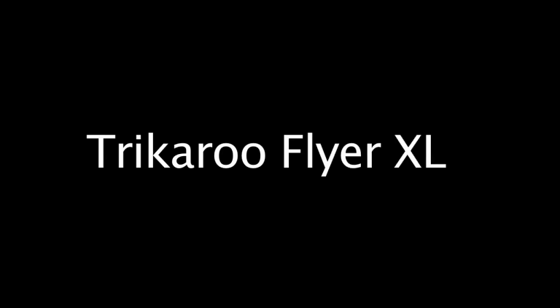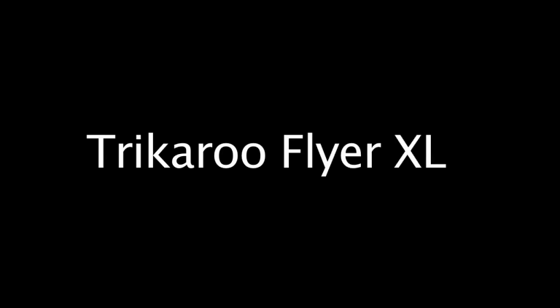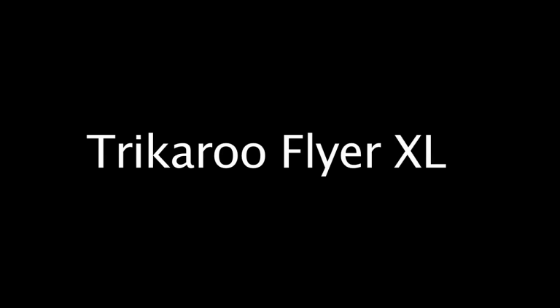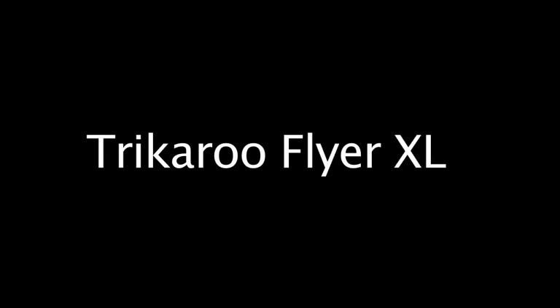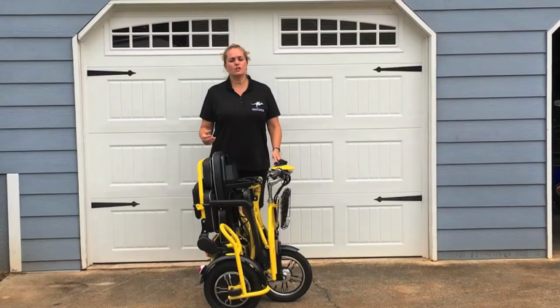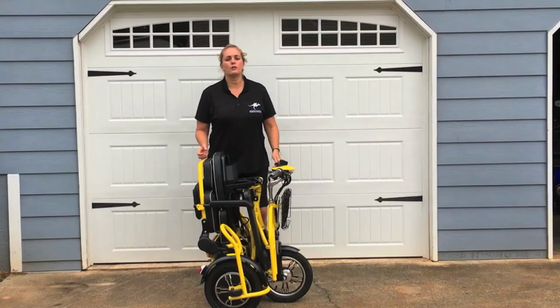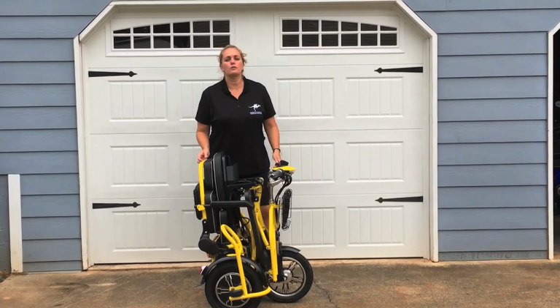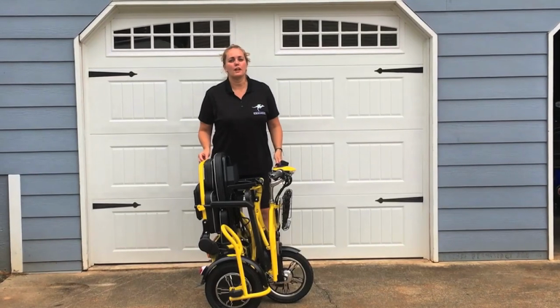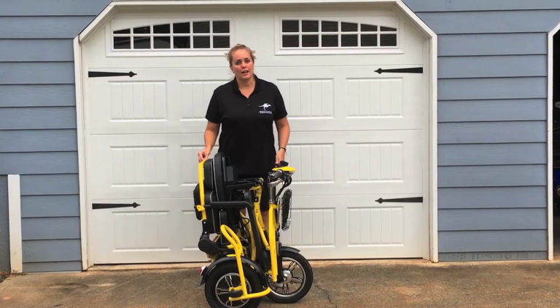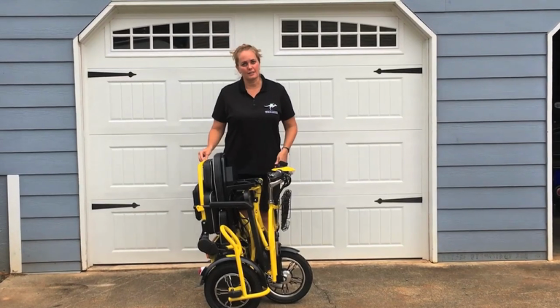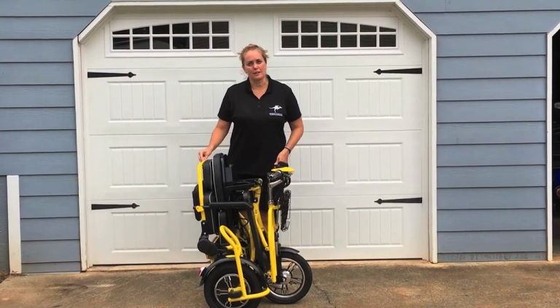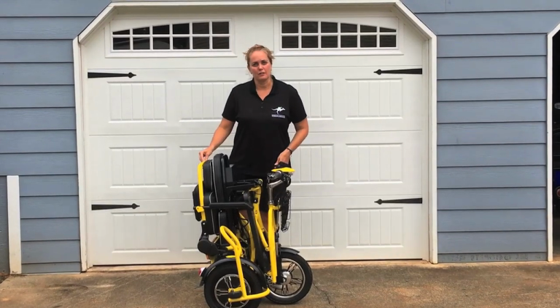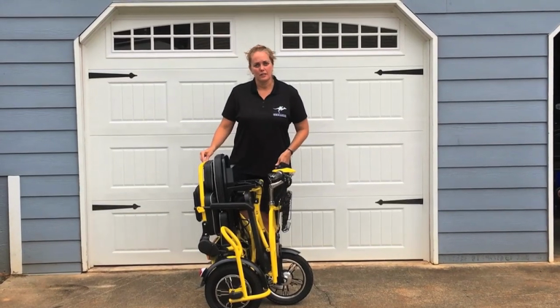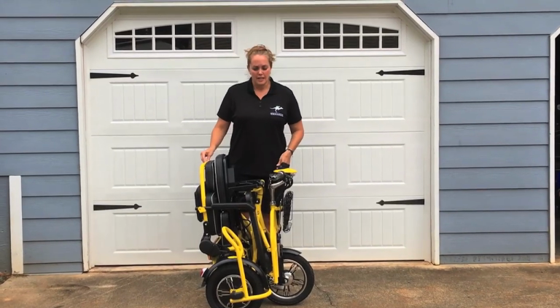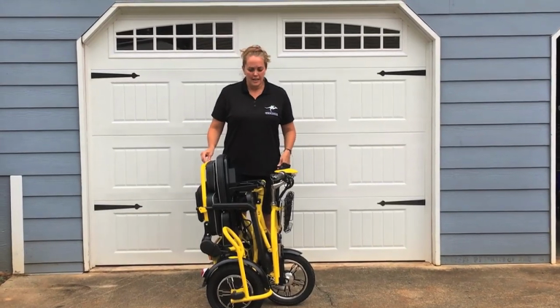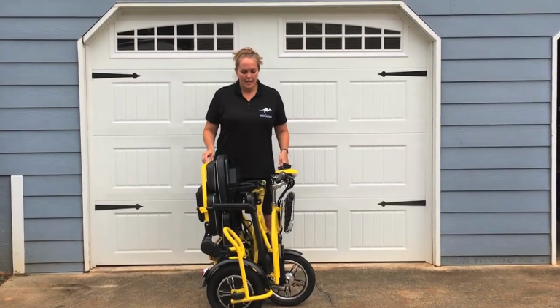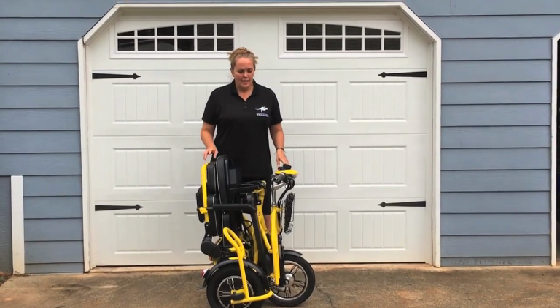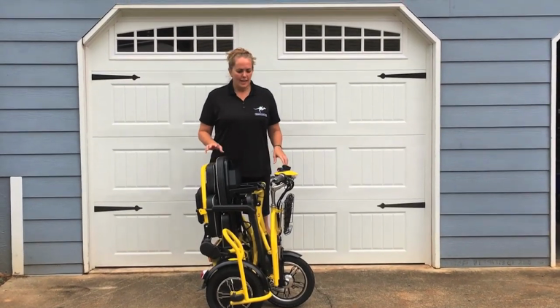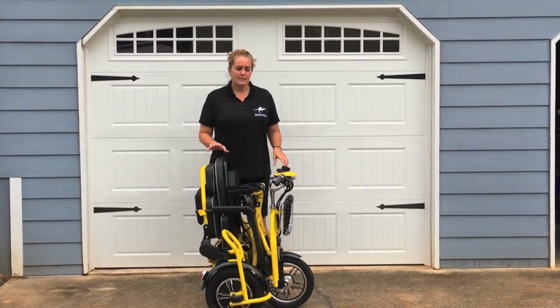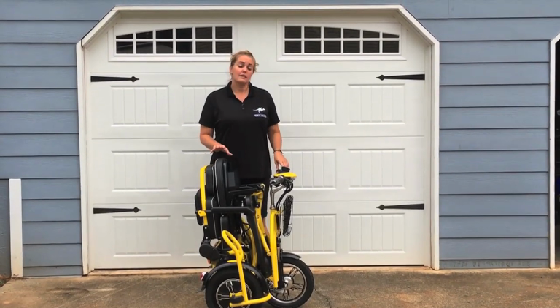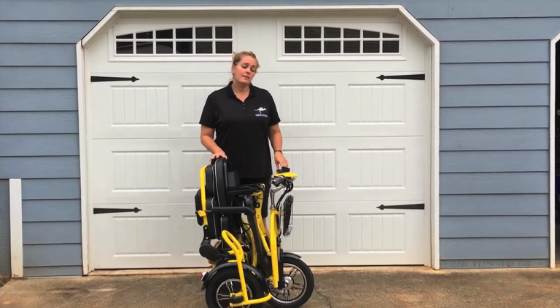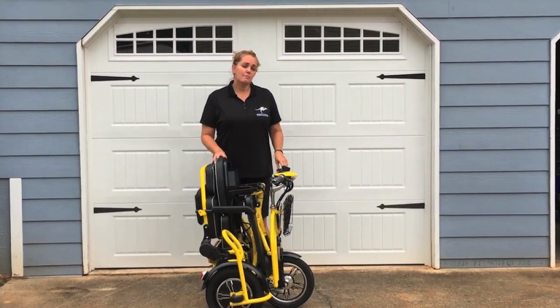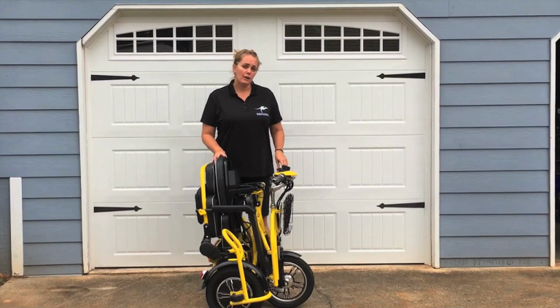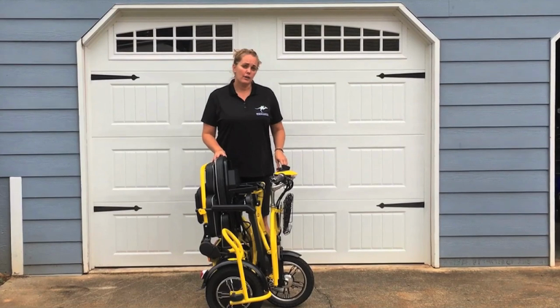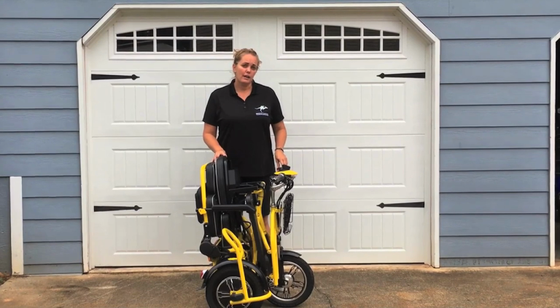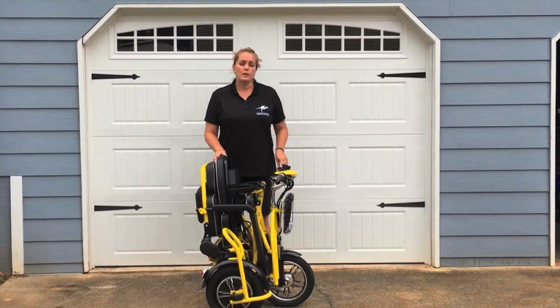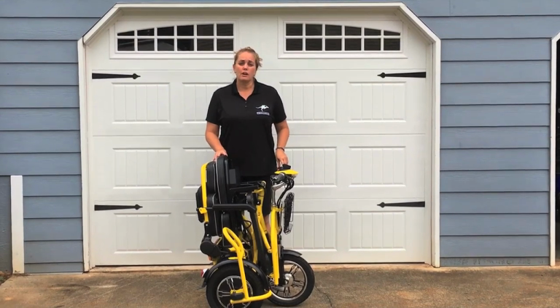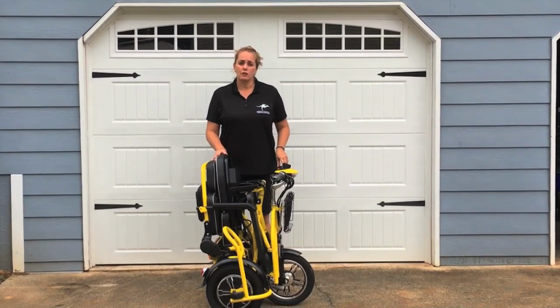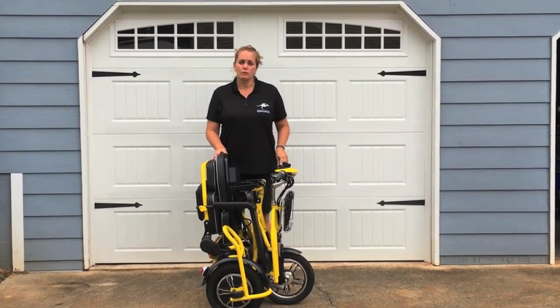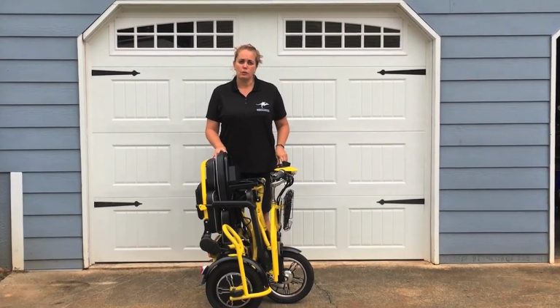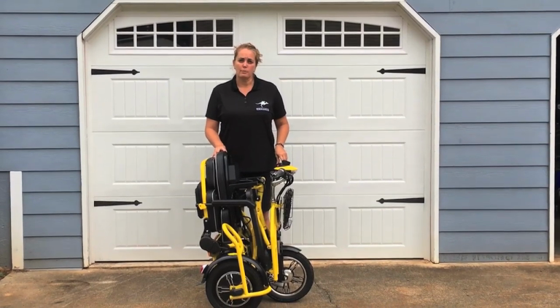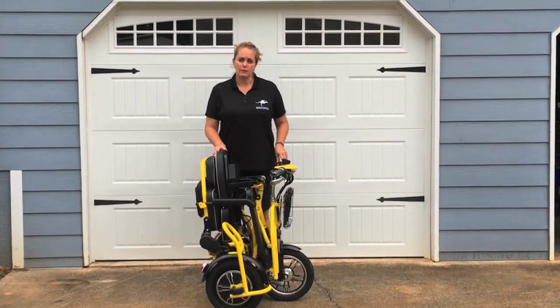This is the Trachoroo Flyer XL. It has a lithium battery and weighs 140 pounds.